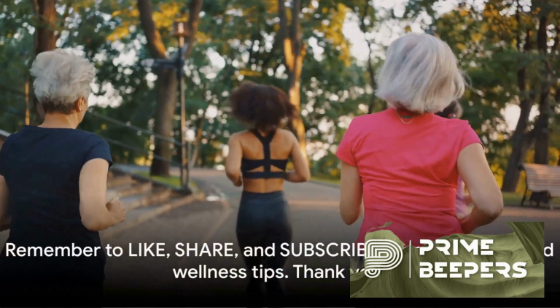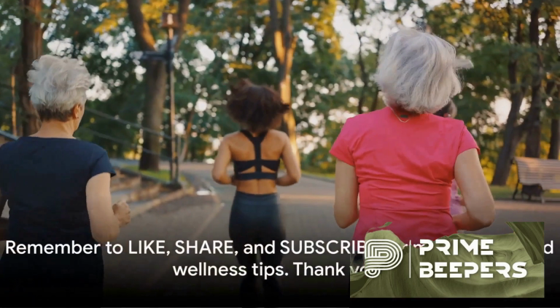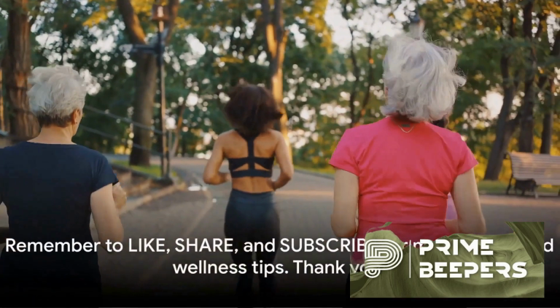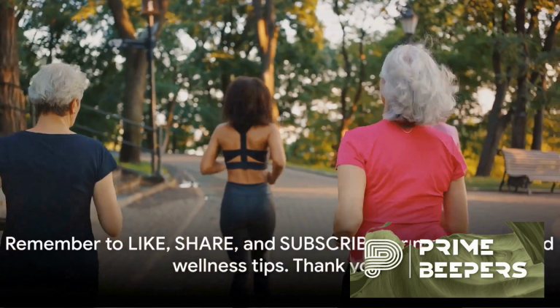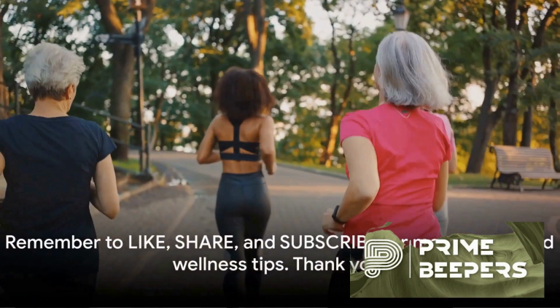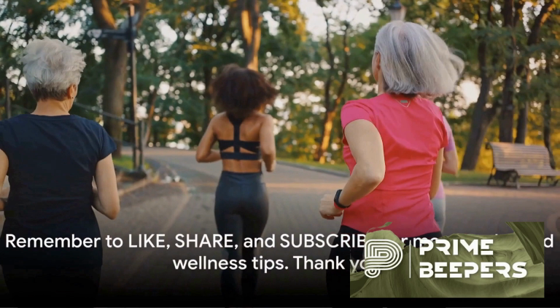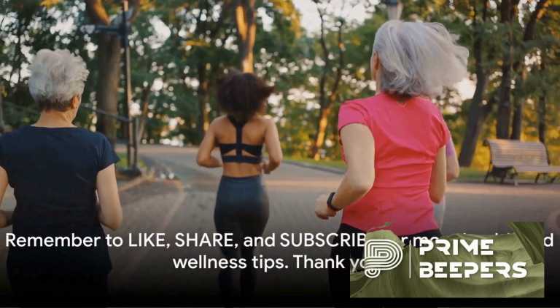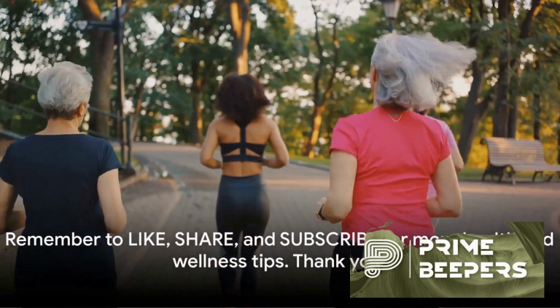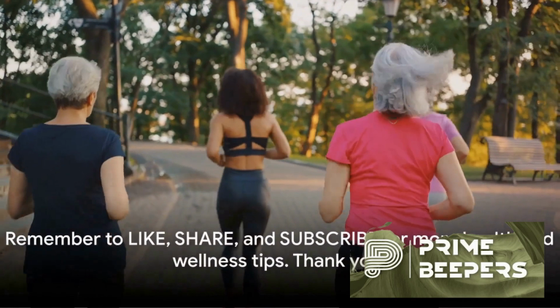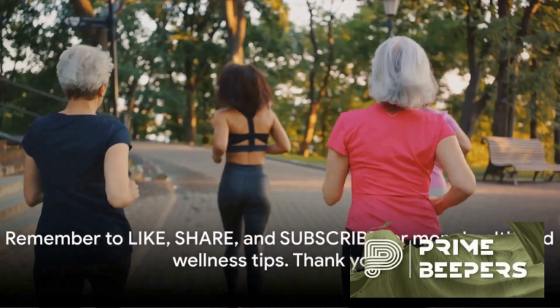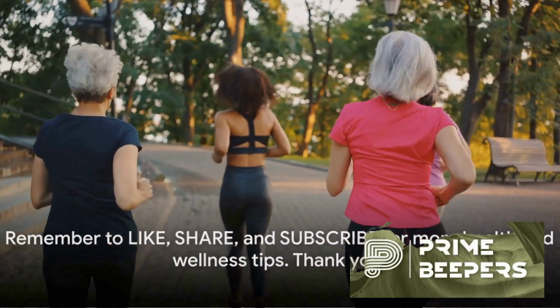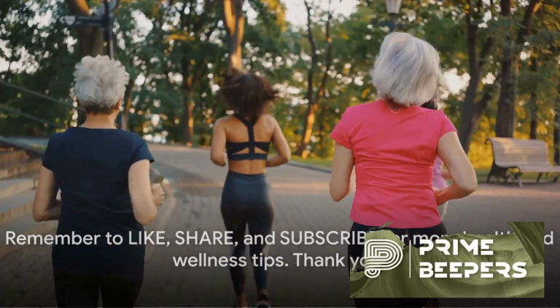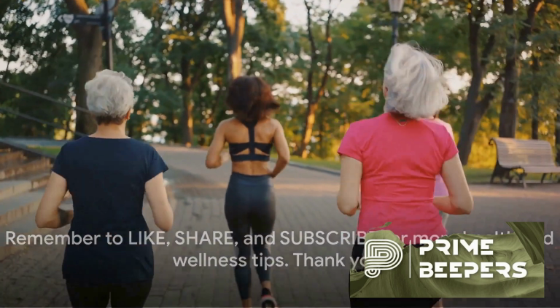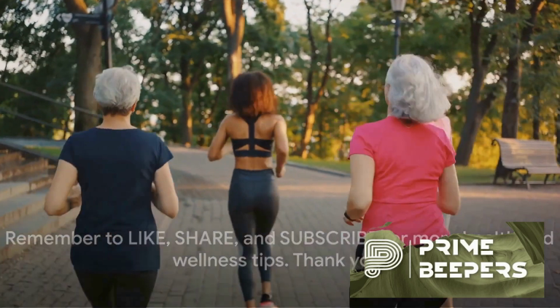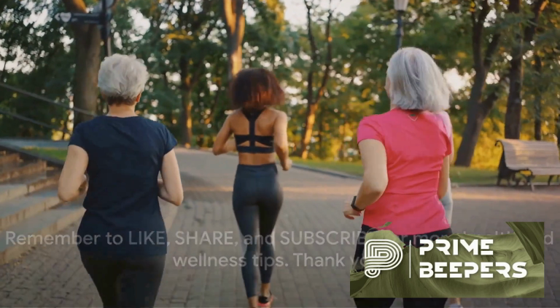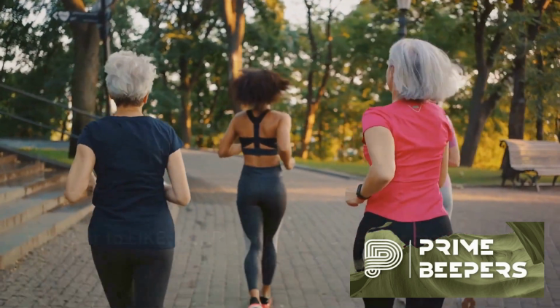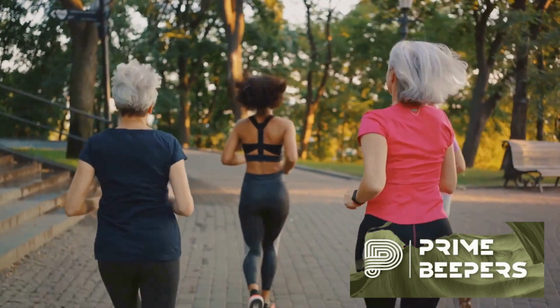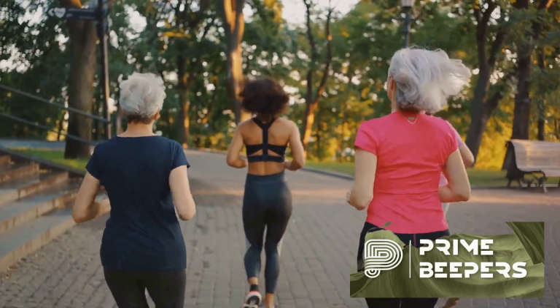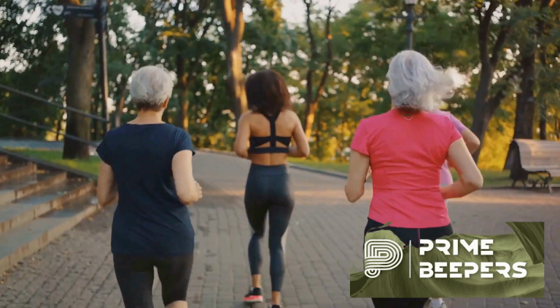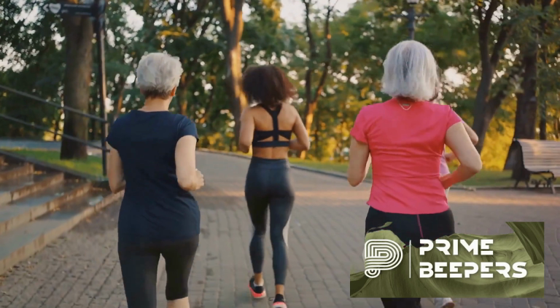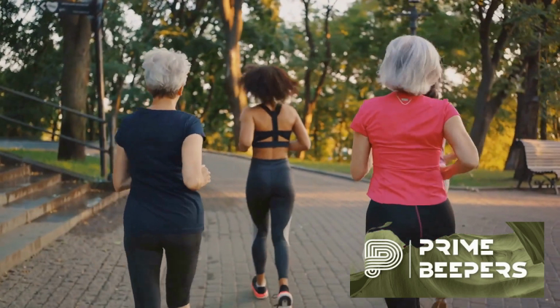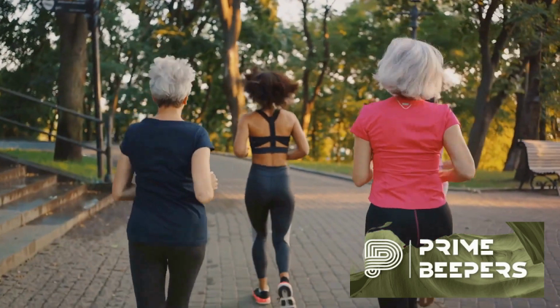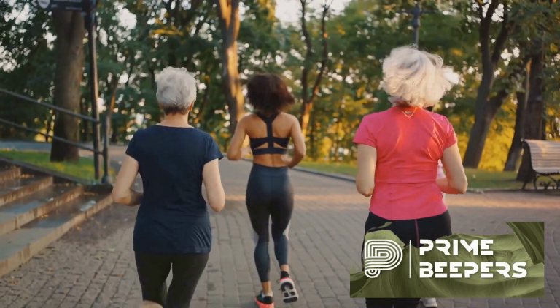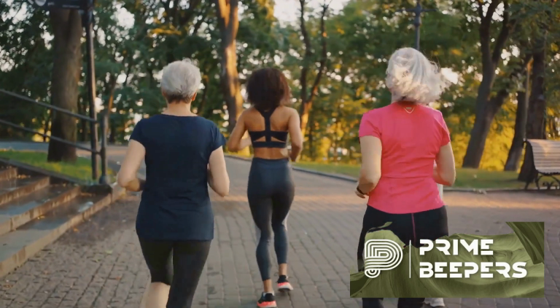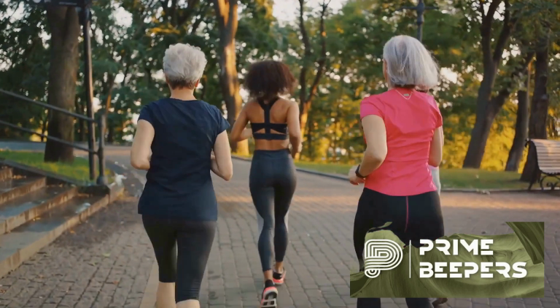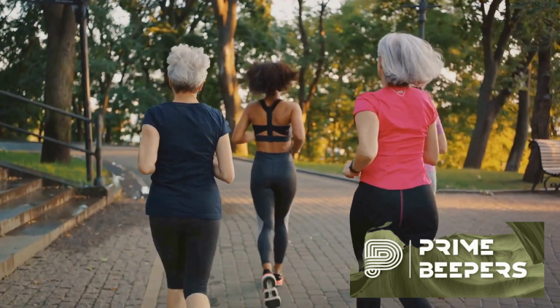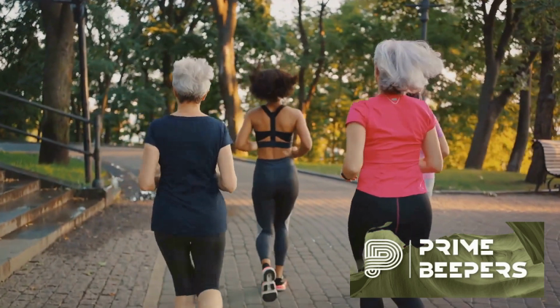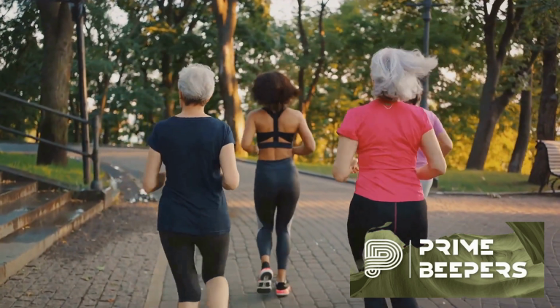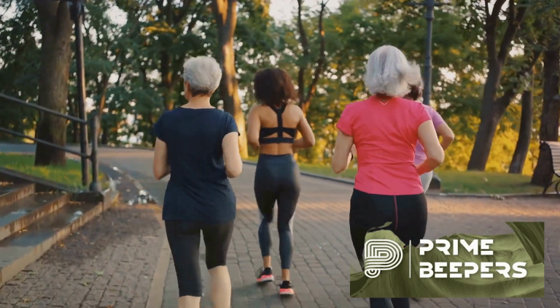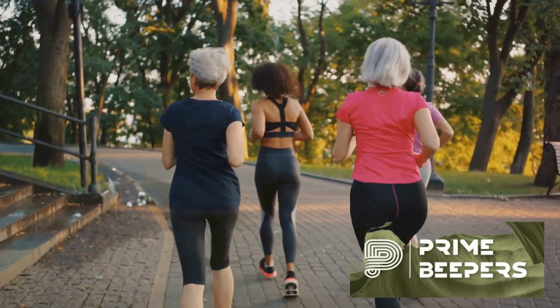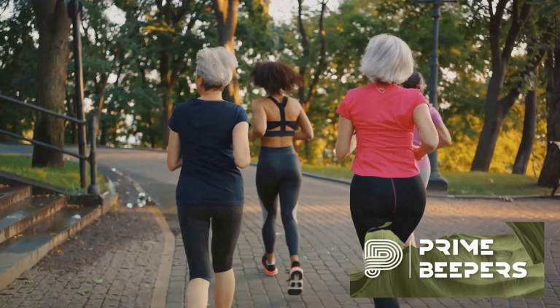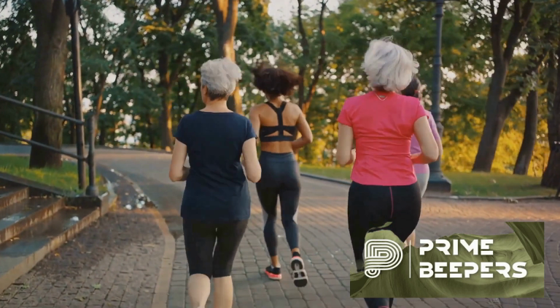Remember to like, share, and subscribe for more health and wellness tips. Thank you.